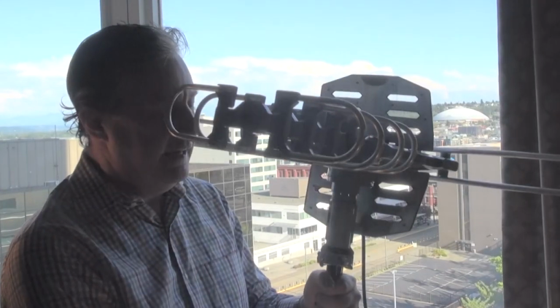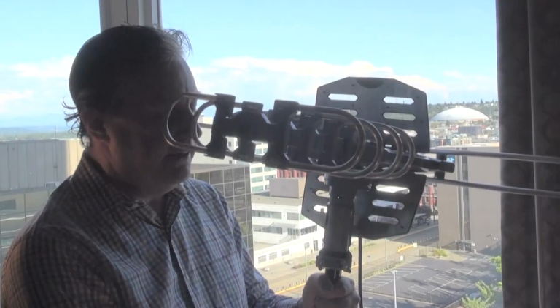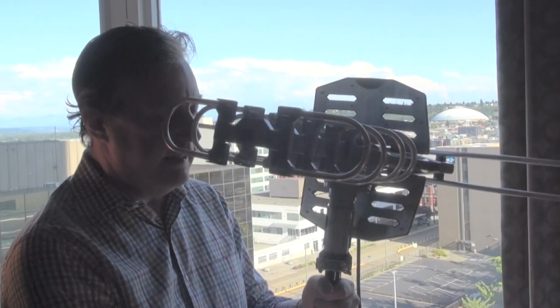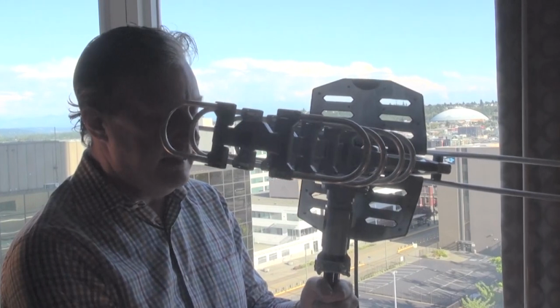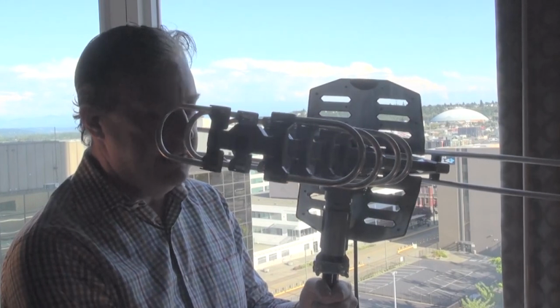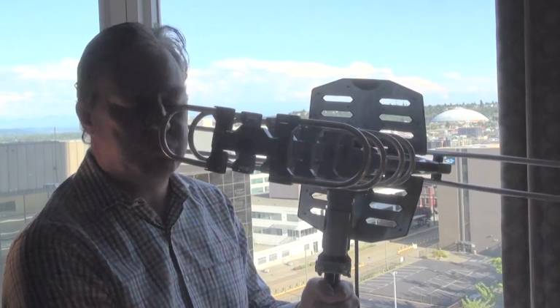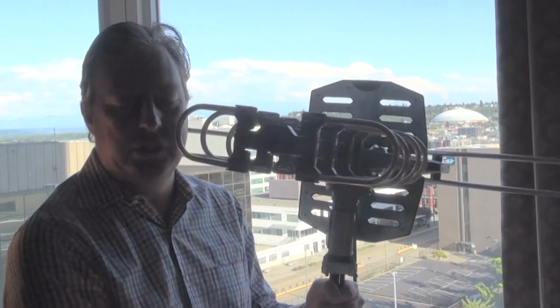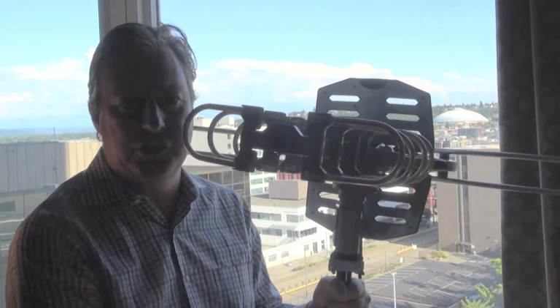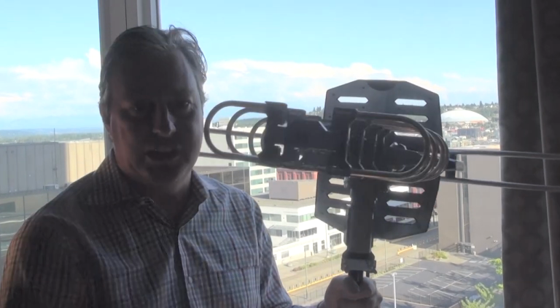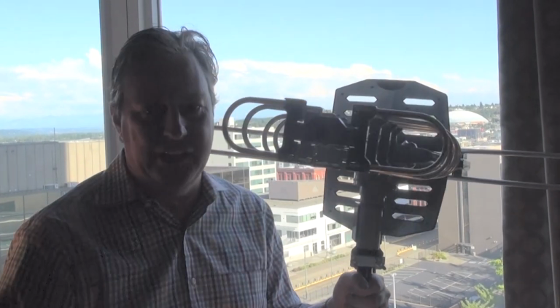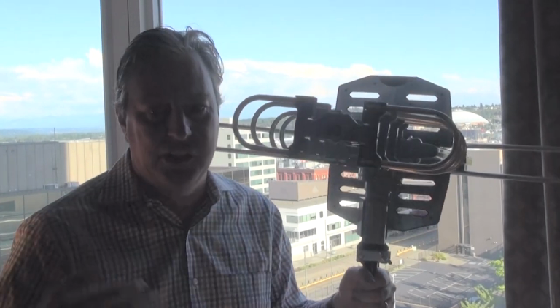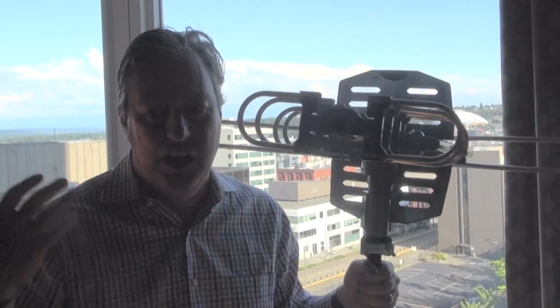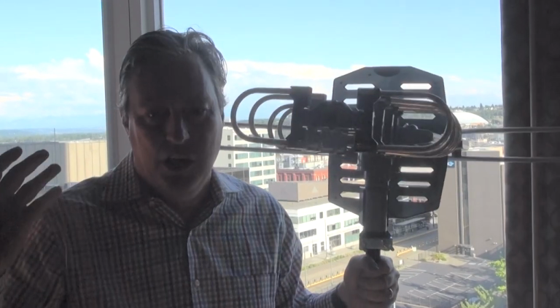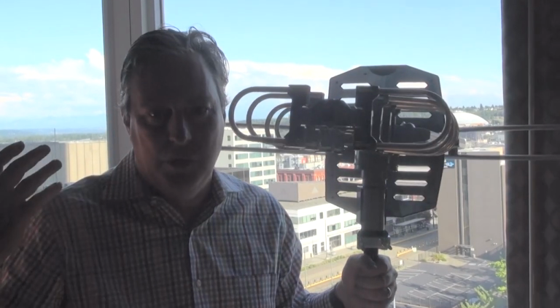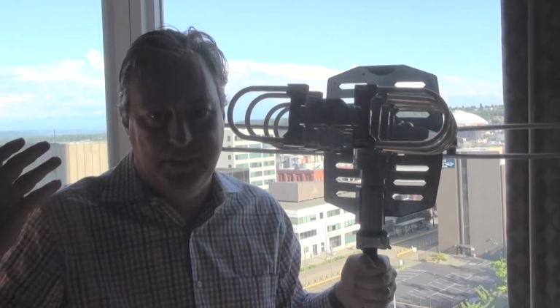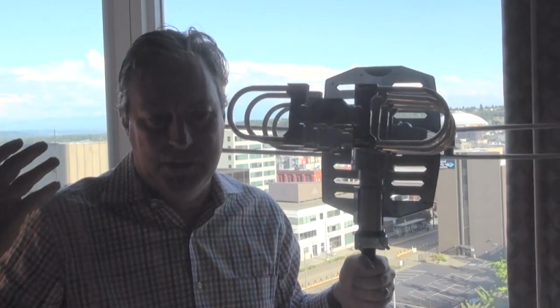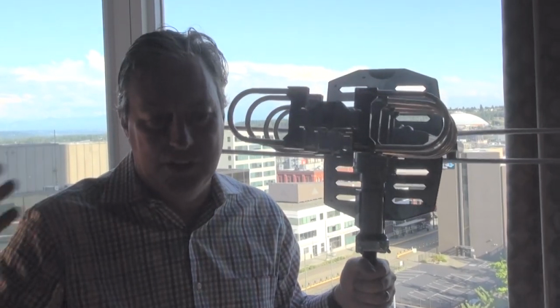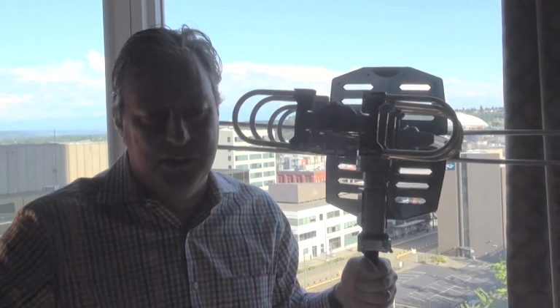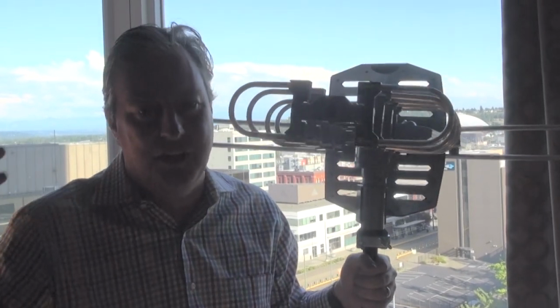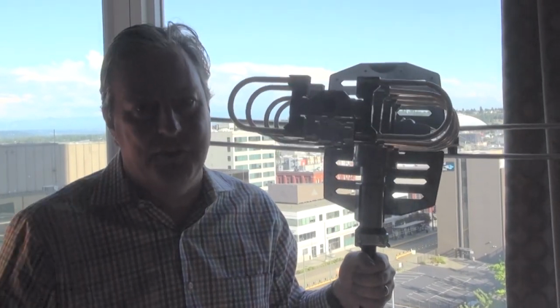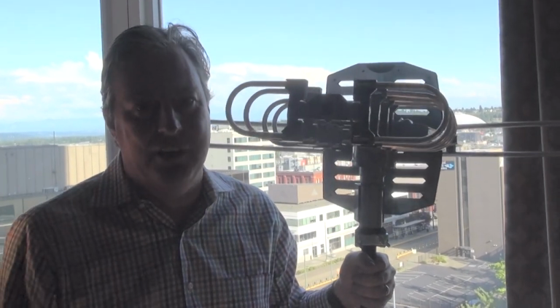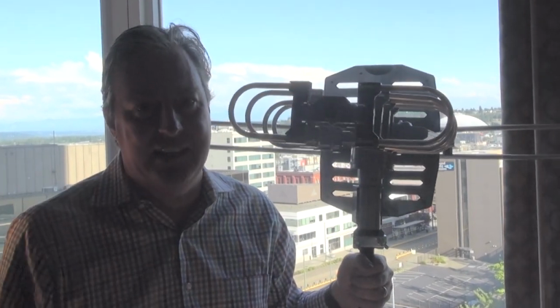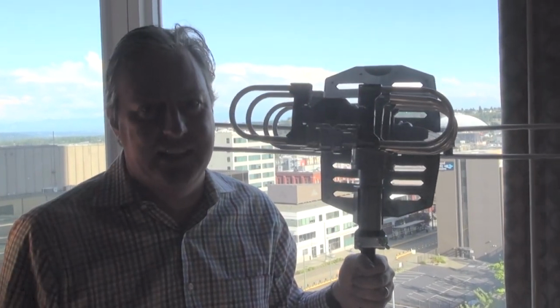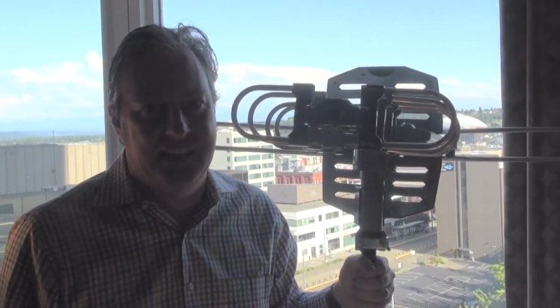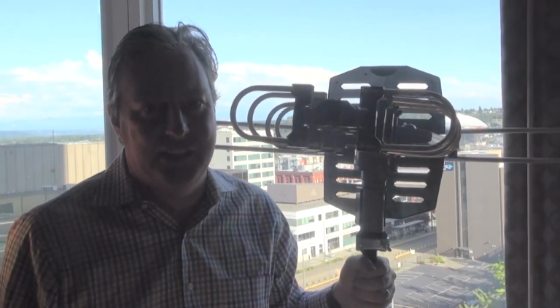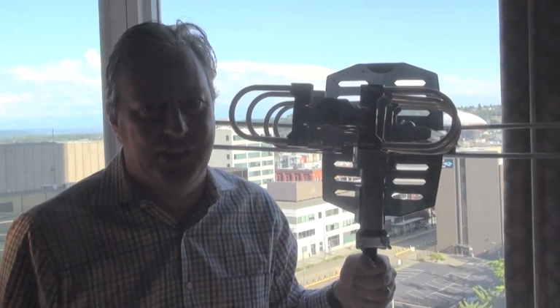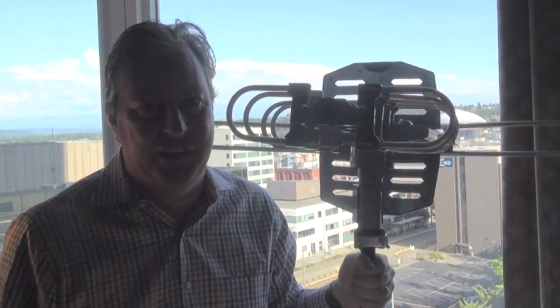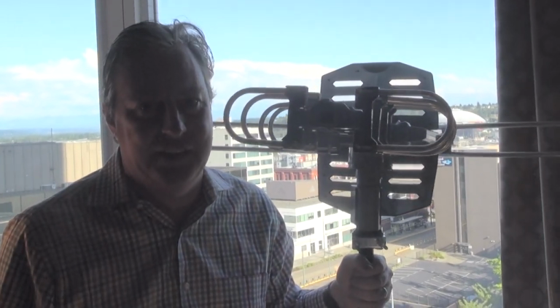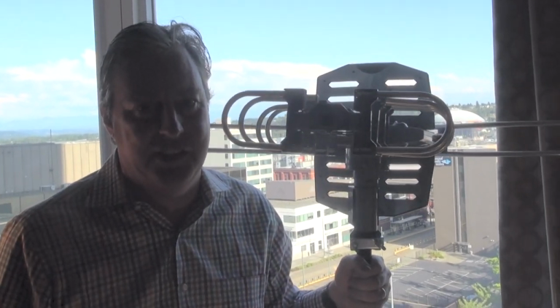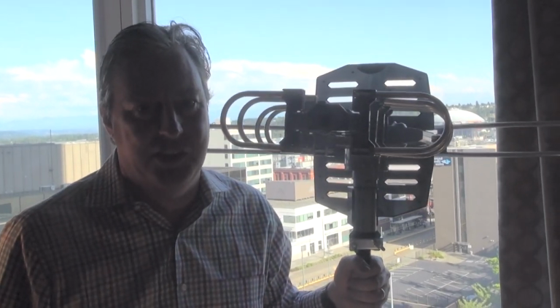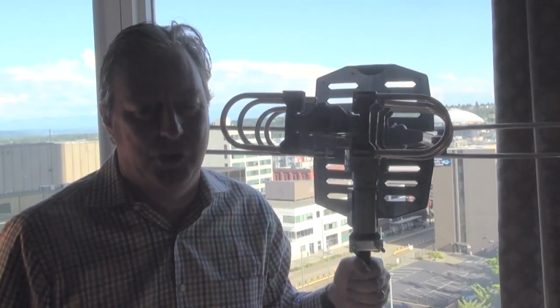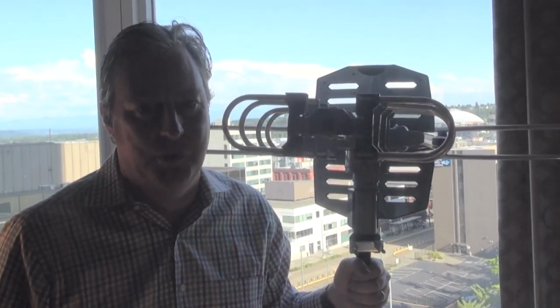Here is Richard Schneider with the results of our antenna test here in Tacoma, Washington.